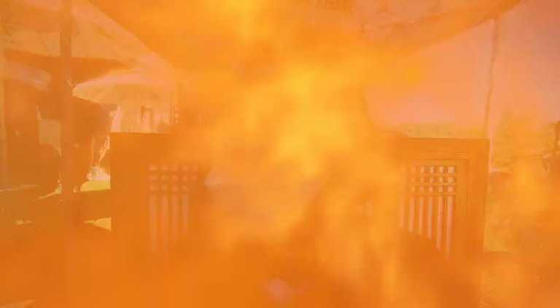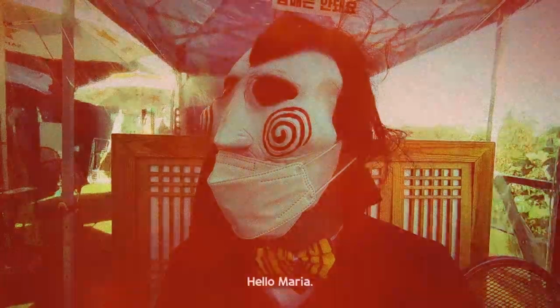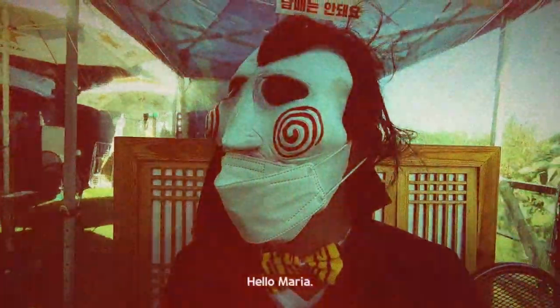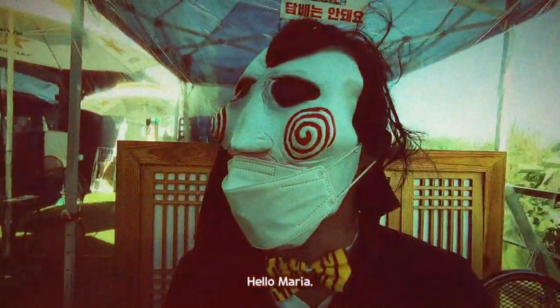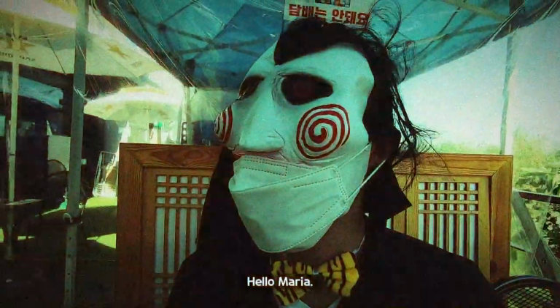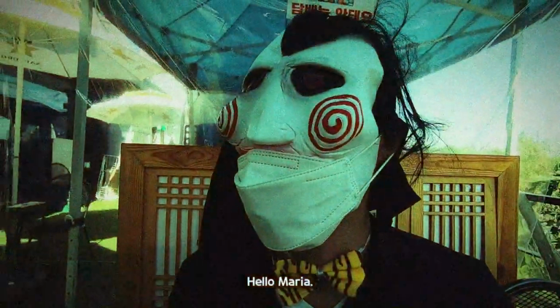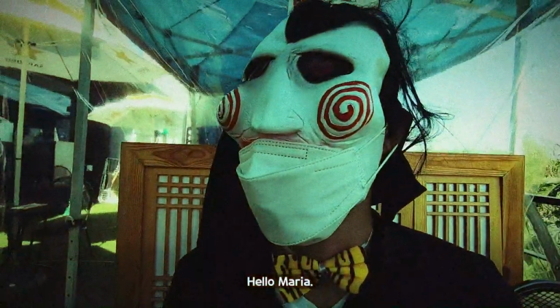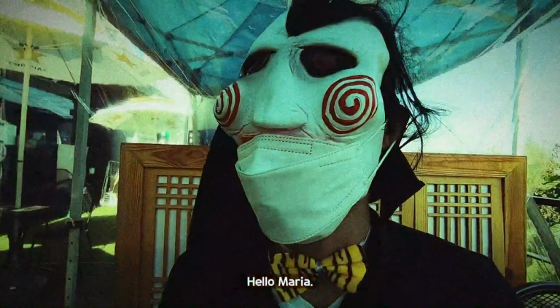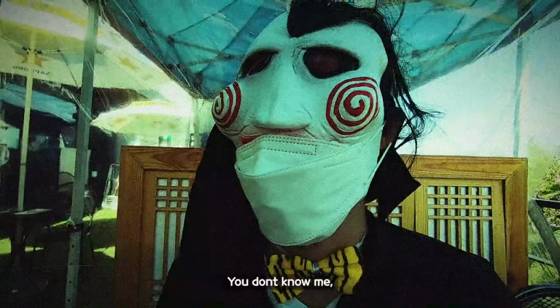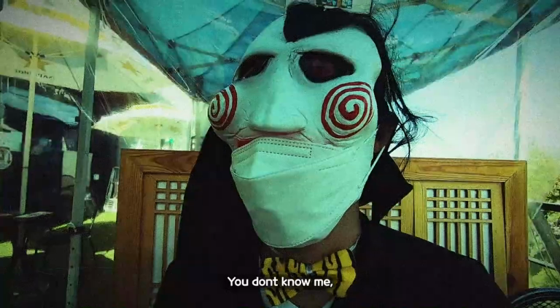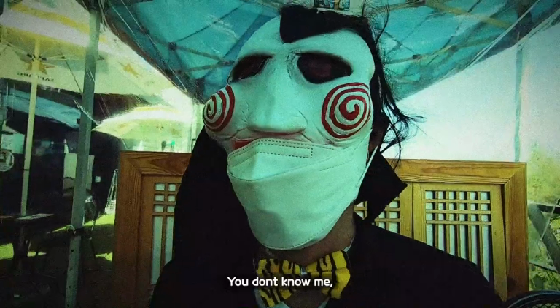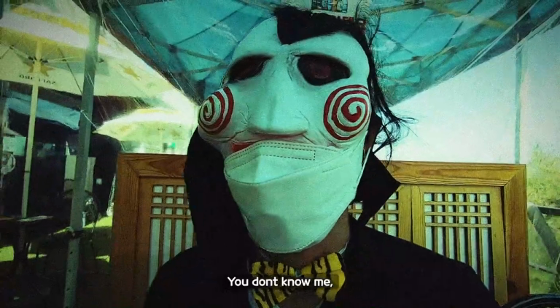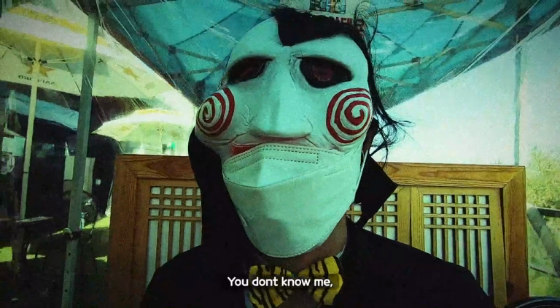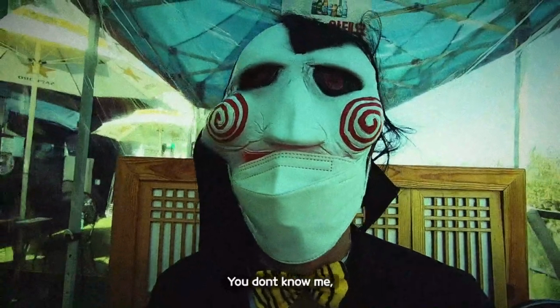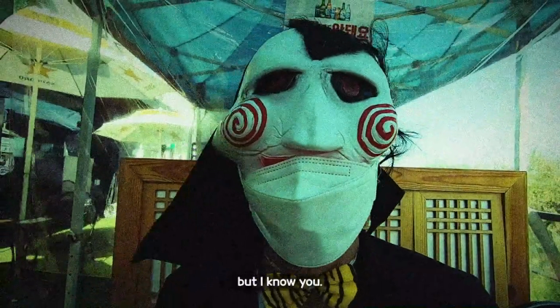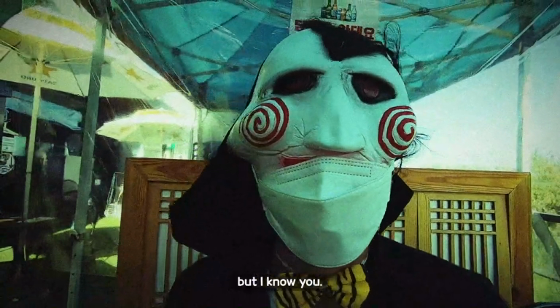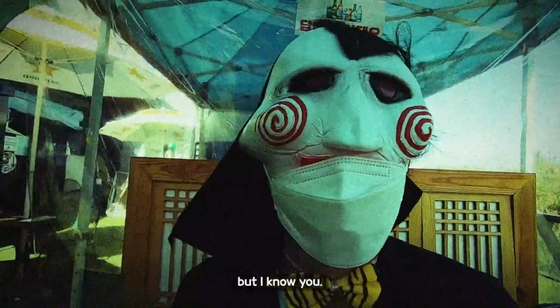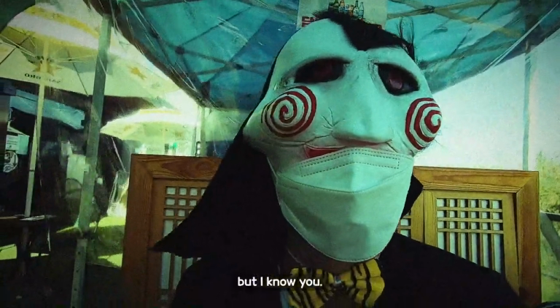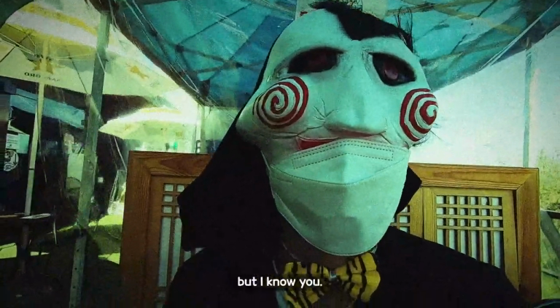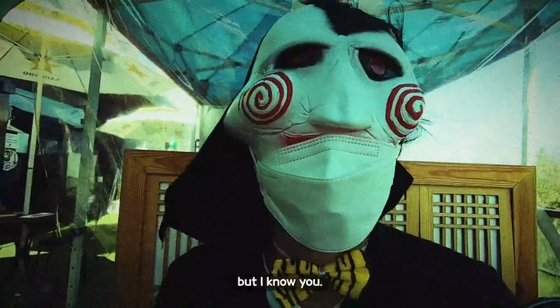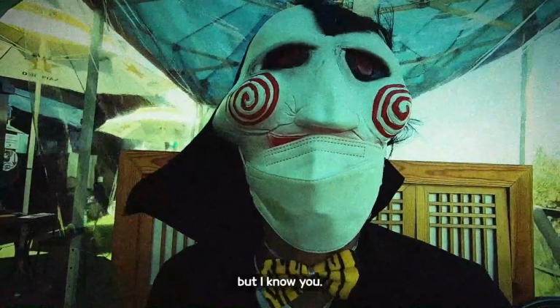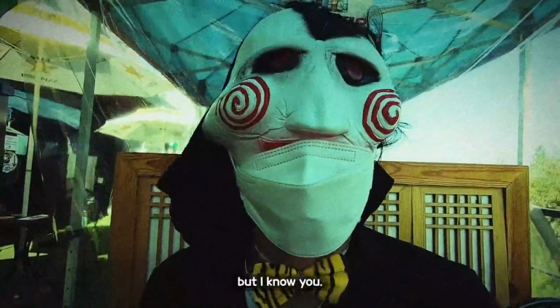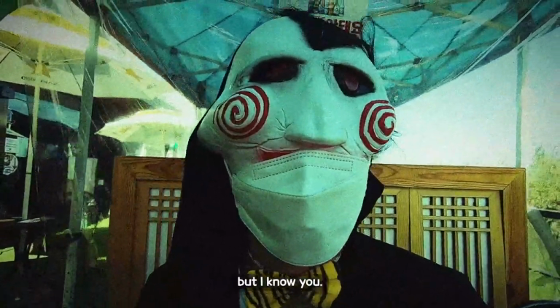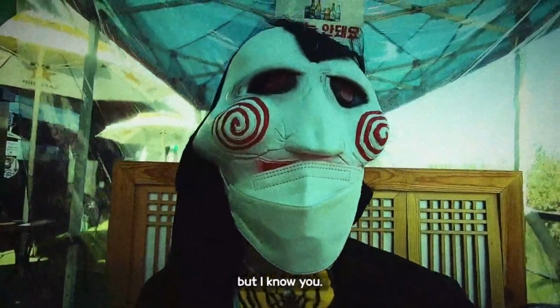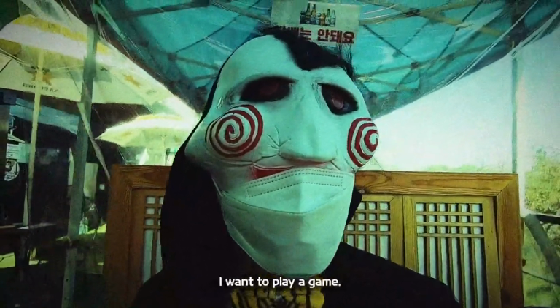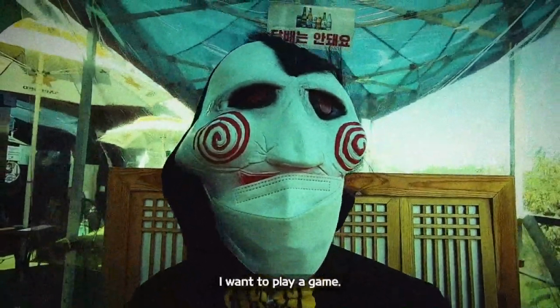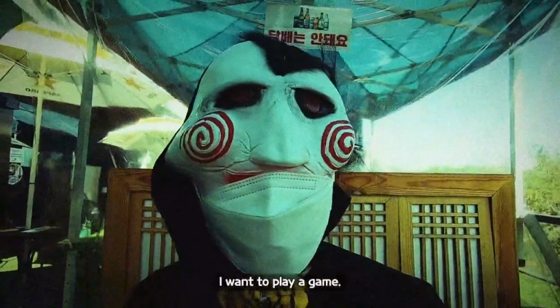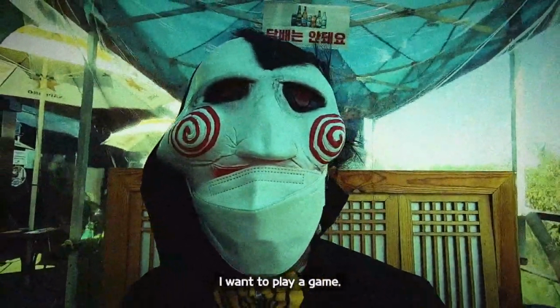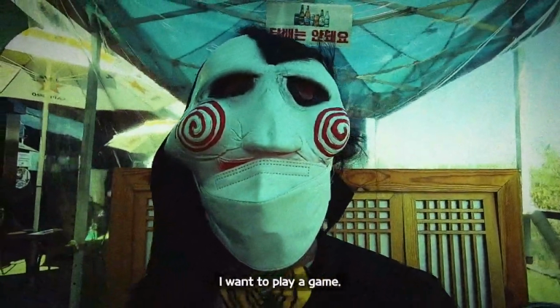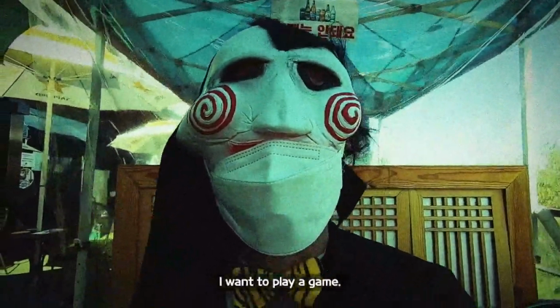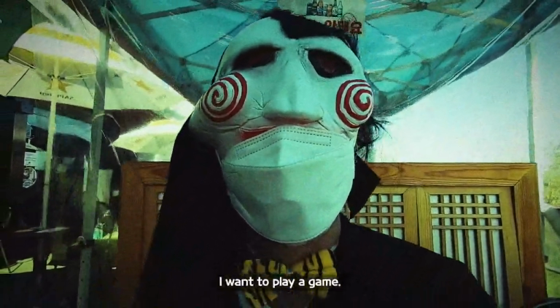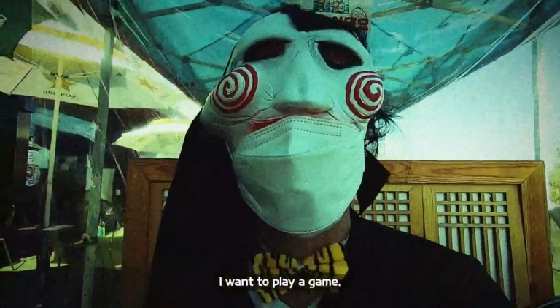Hello Maria, you don't know me, but I know you. I want to play a game.